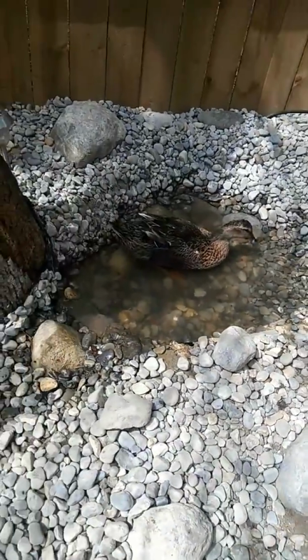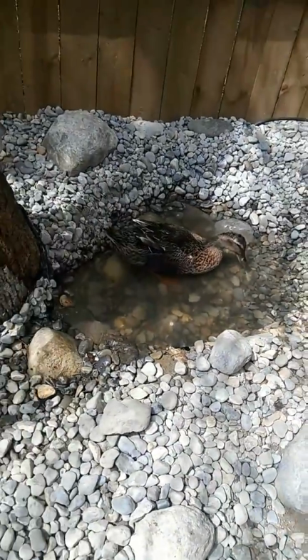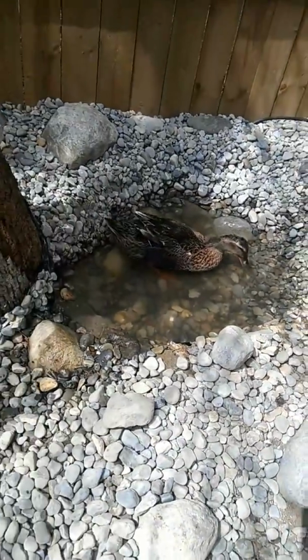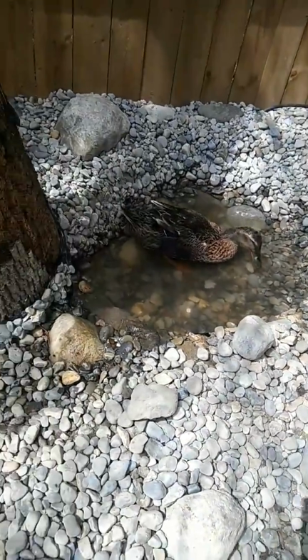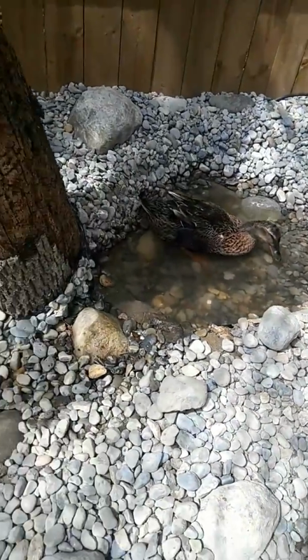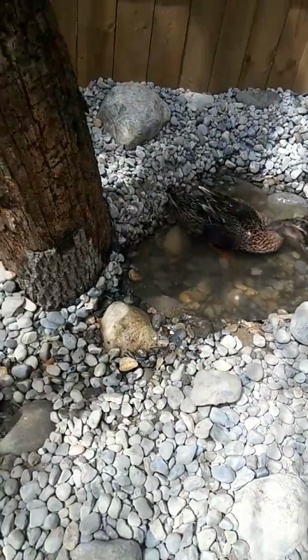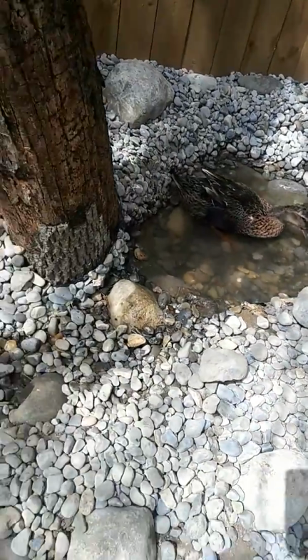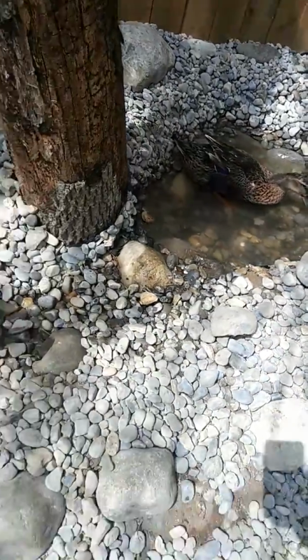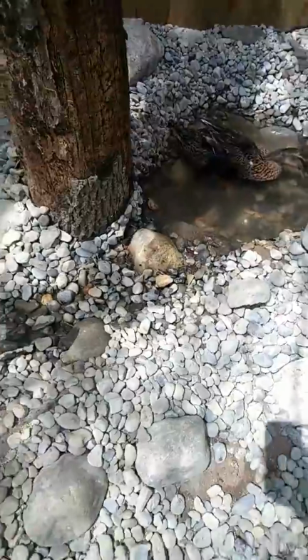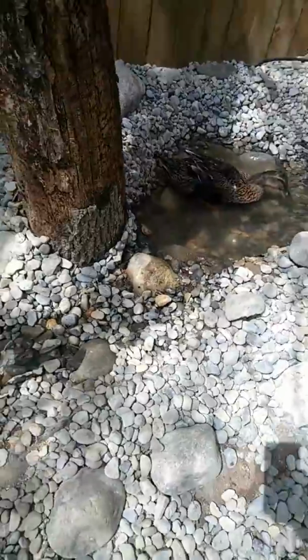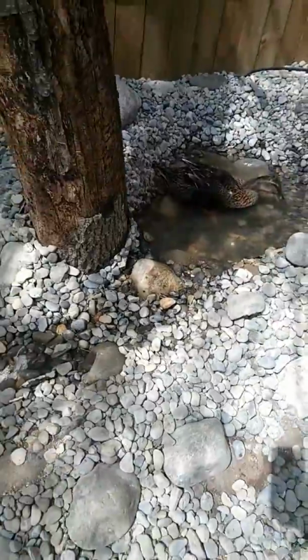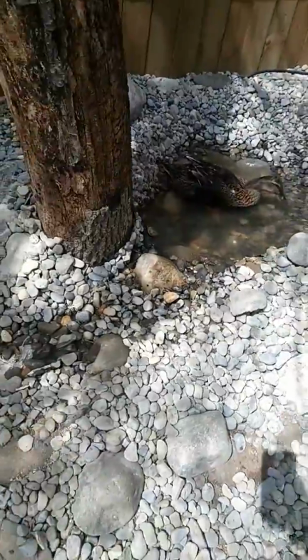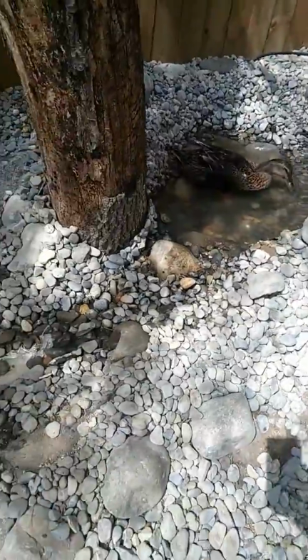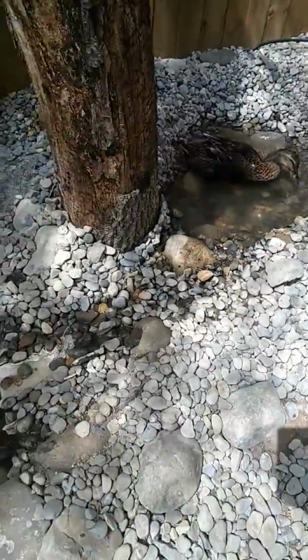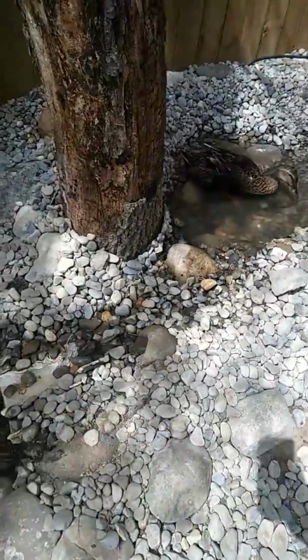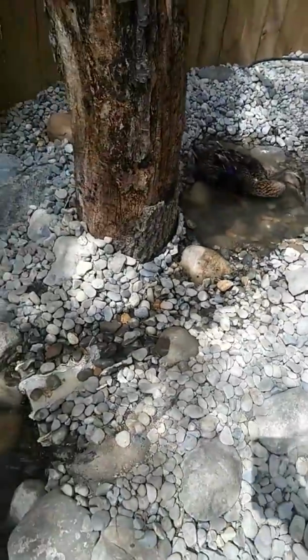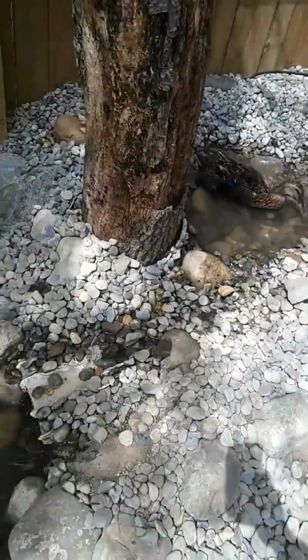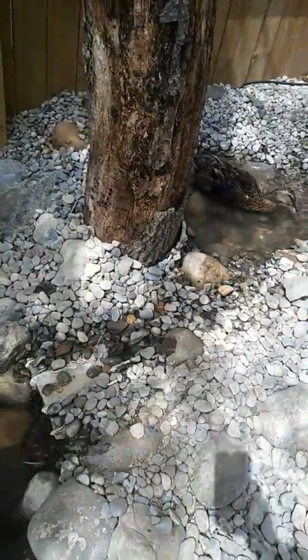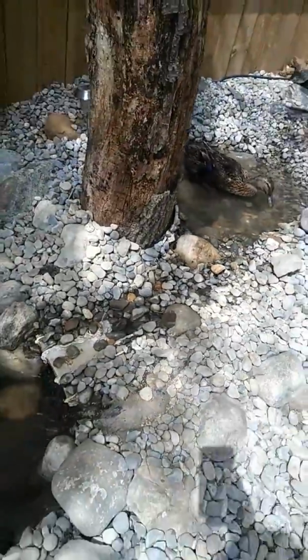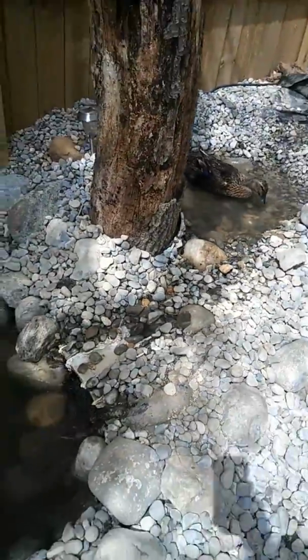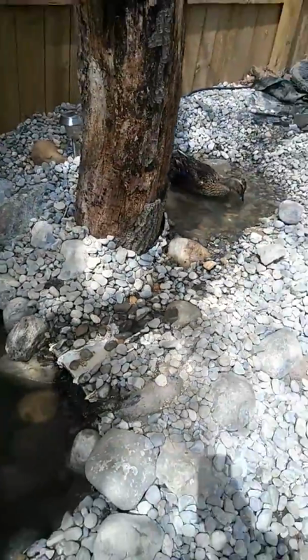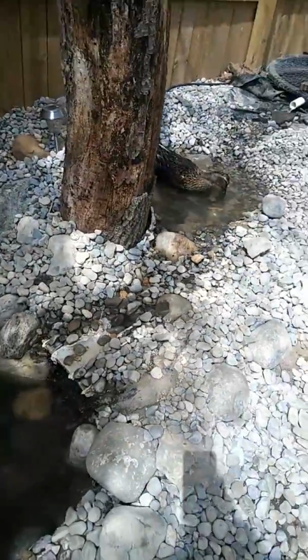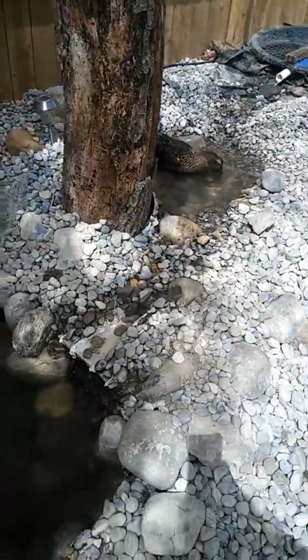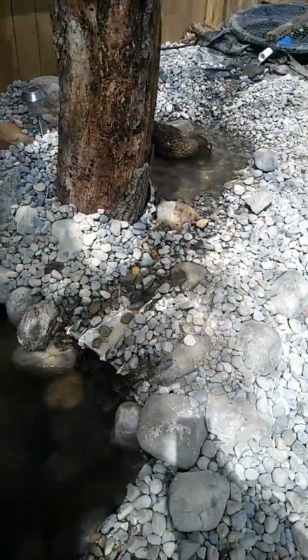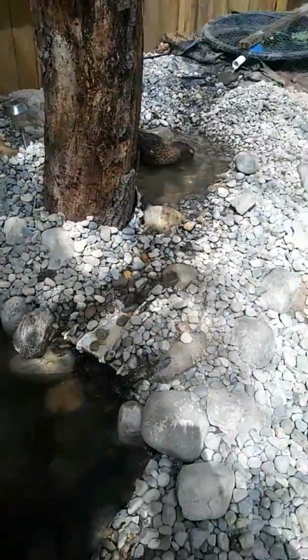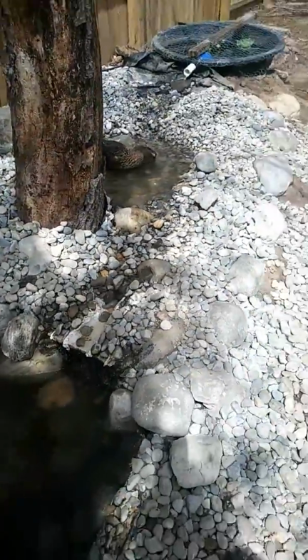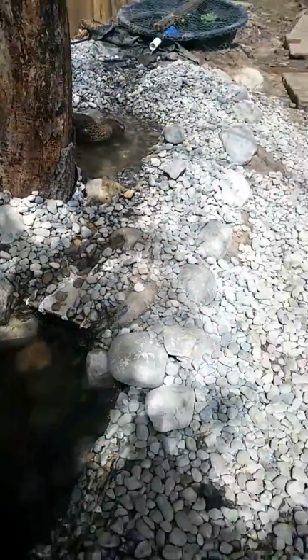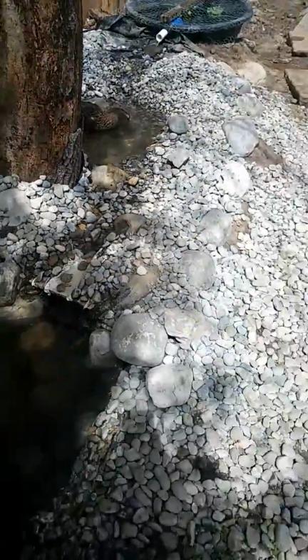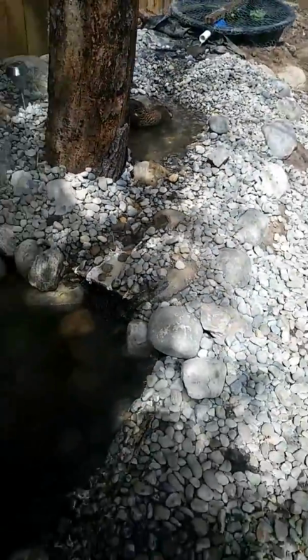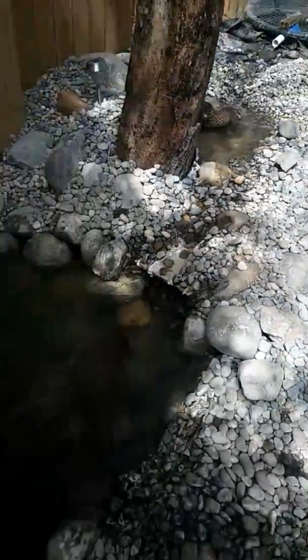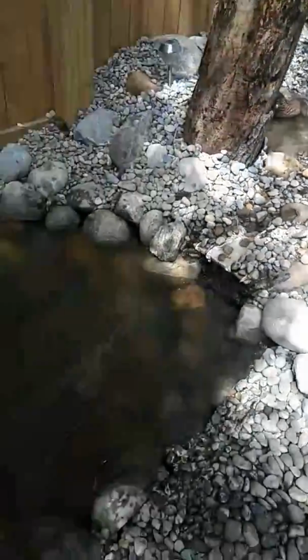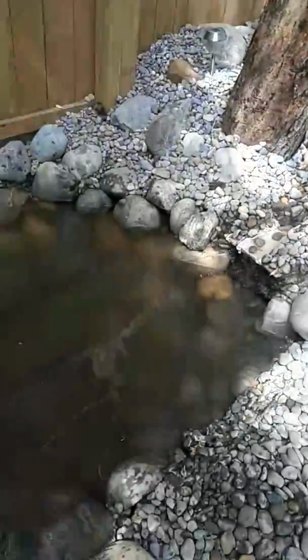Followed by a second stream for more aeration. Finally, a small waterfall and a large pond.